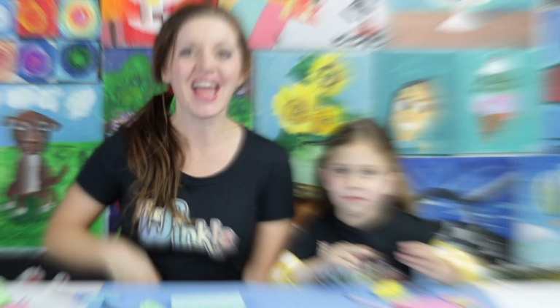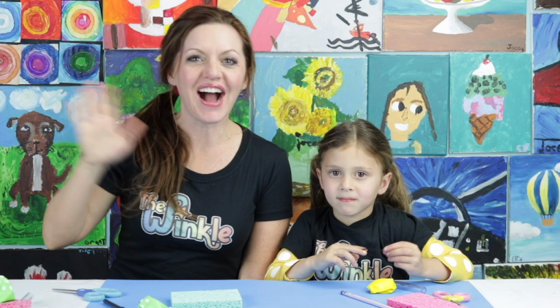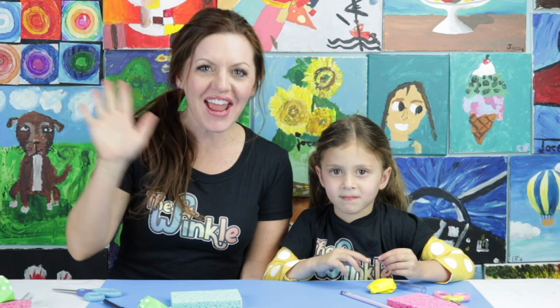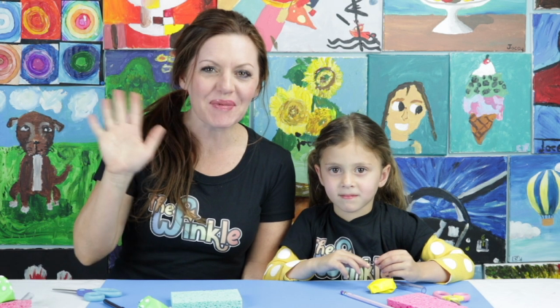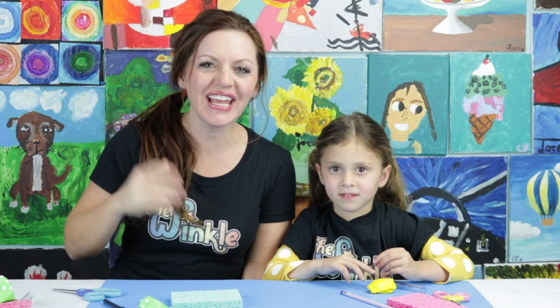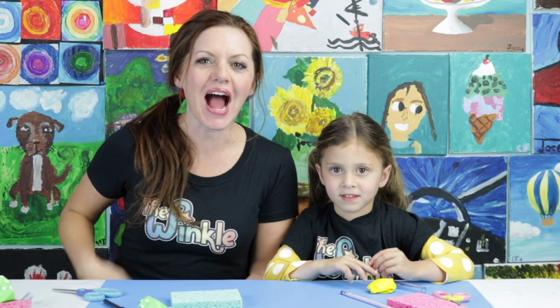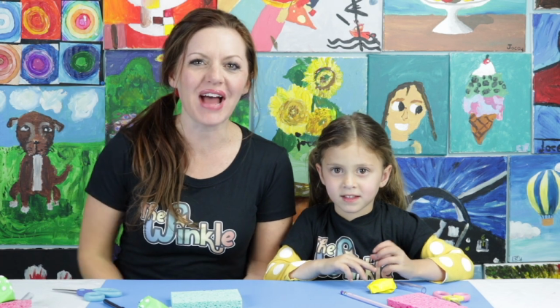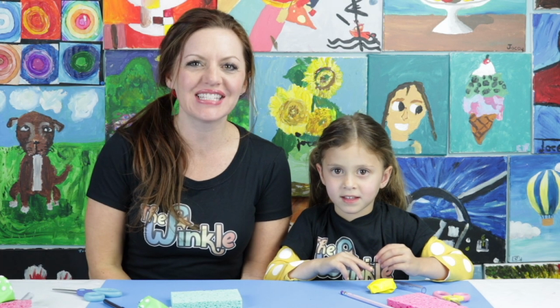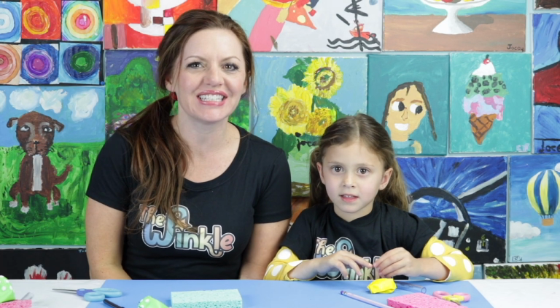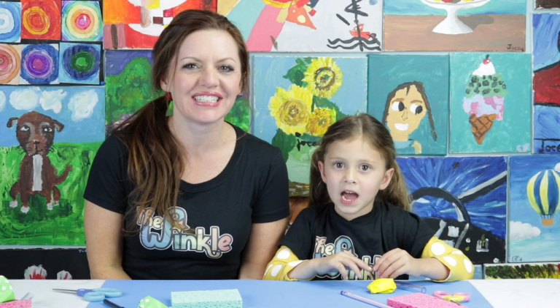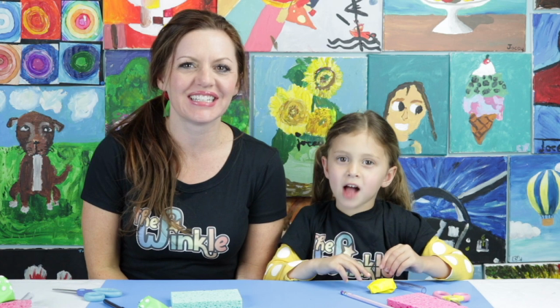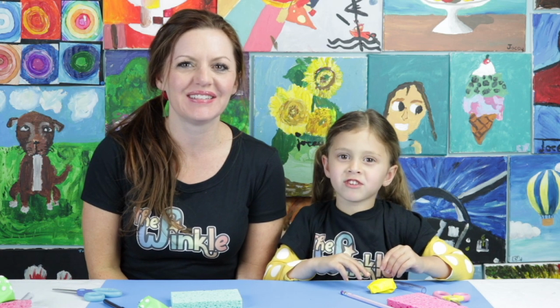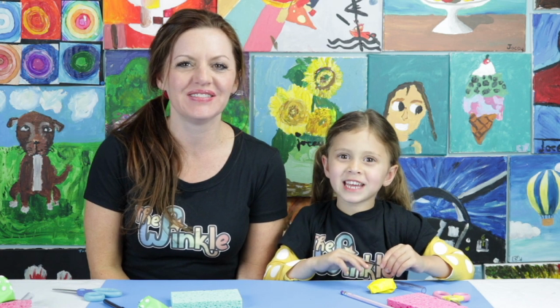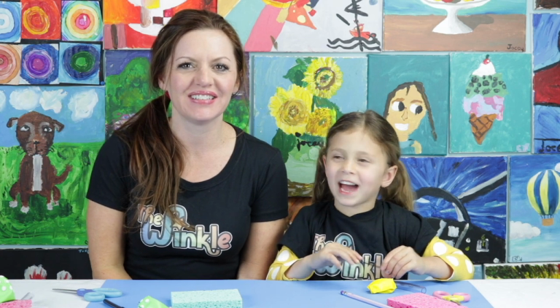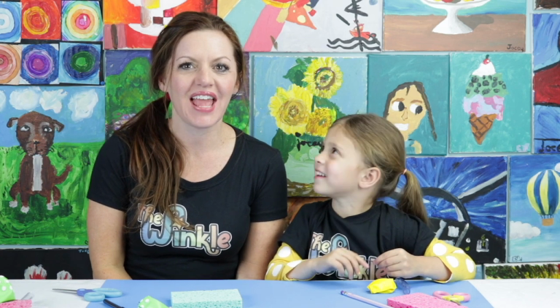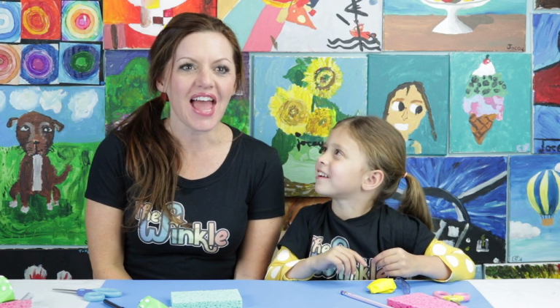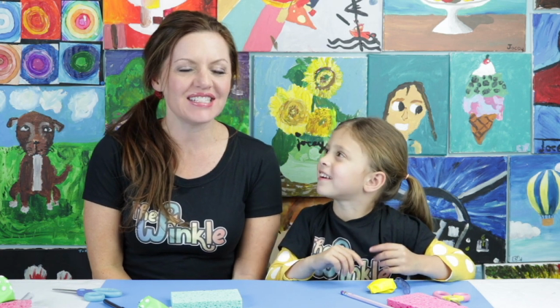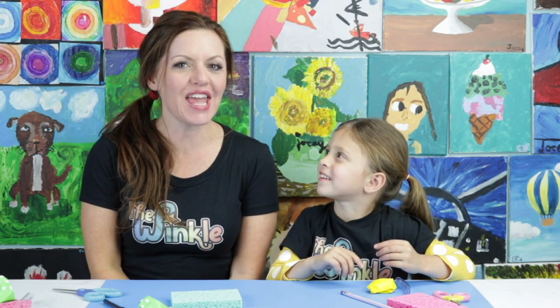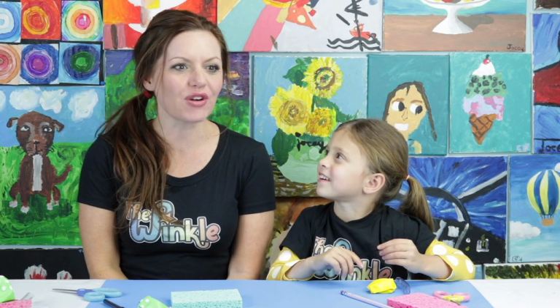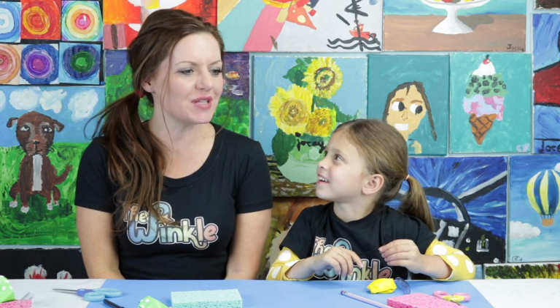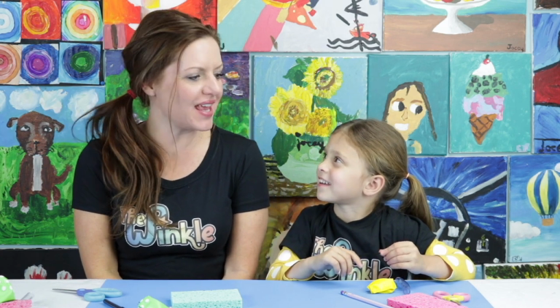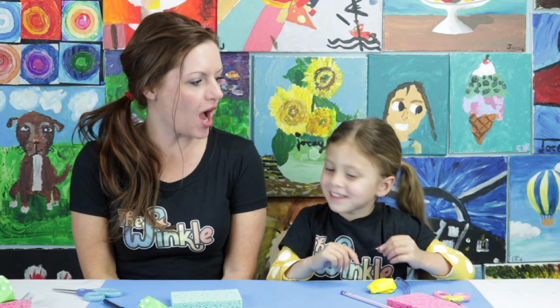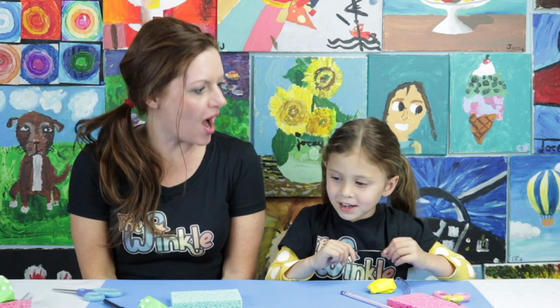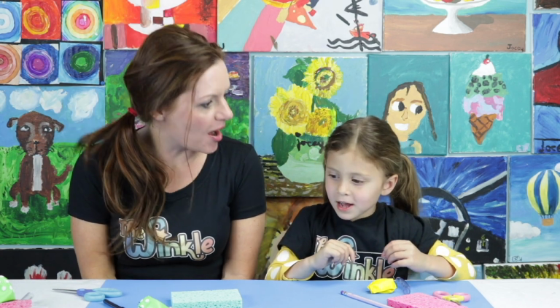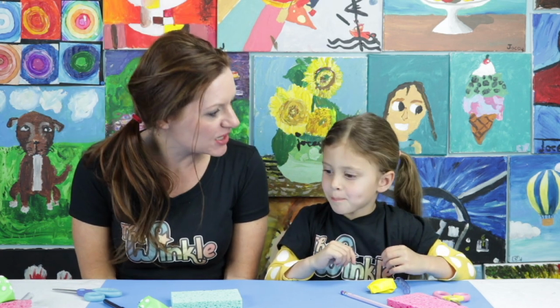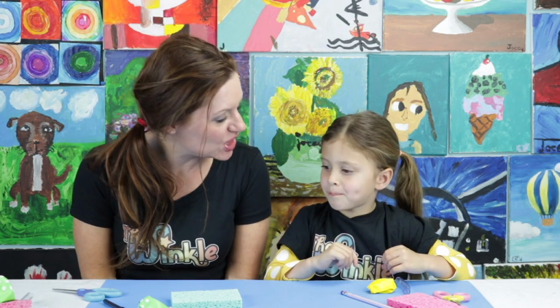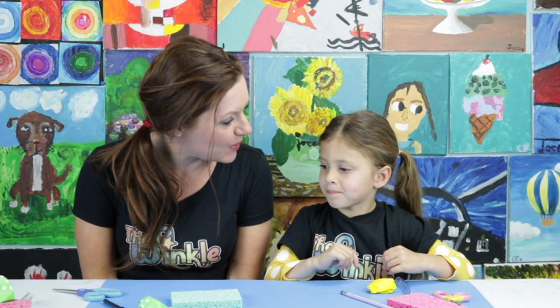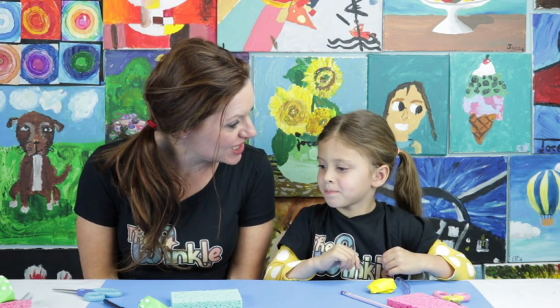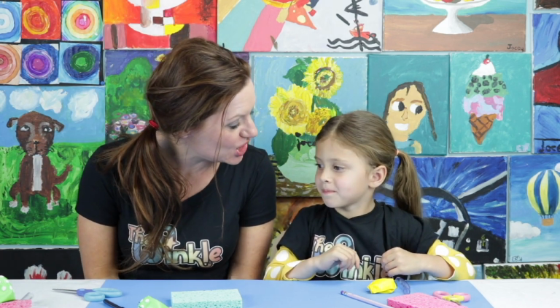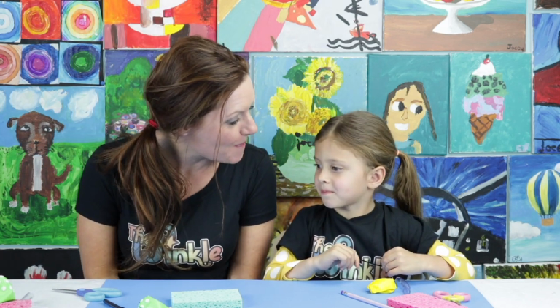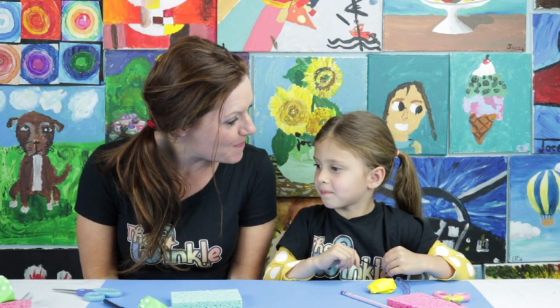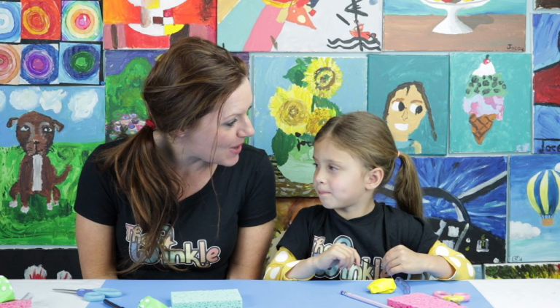Hi everybody, I'm Allison. I'm Juliet. And today we're going to make a sponge boat.